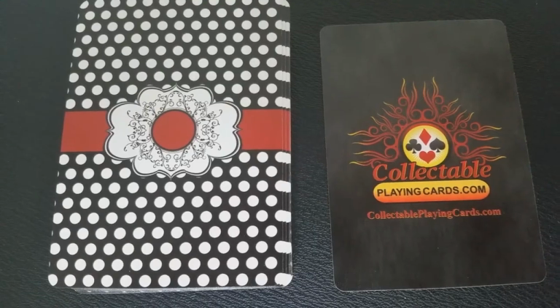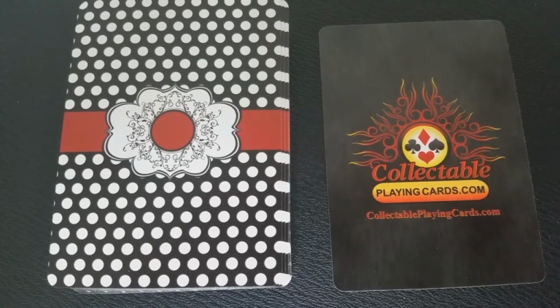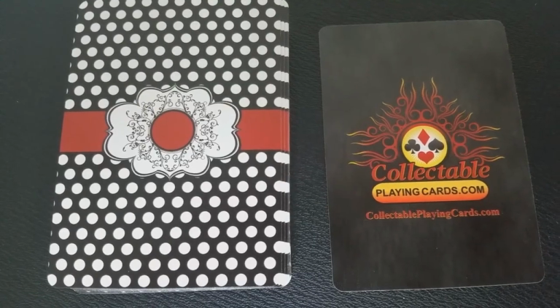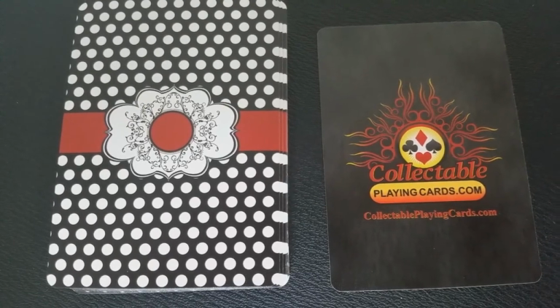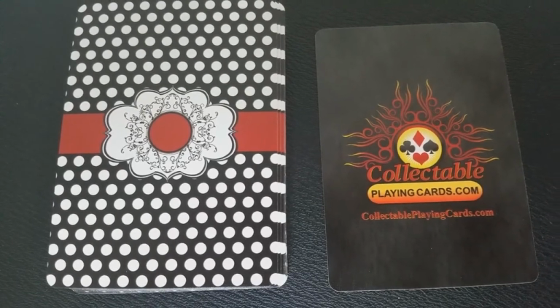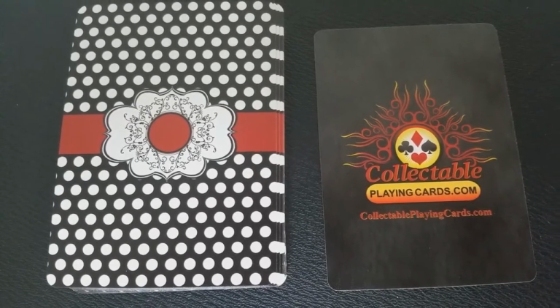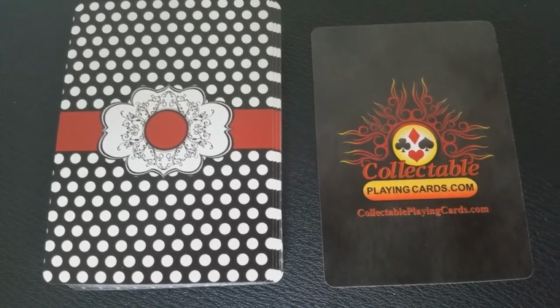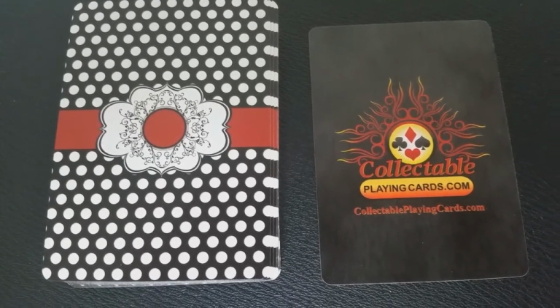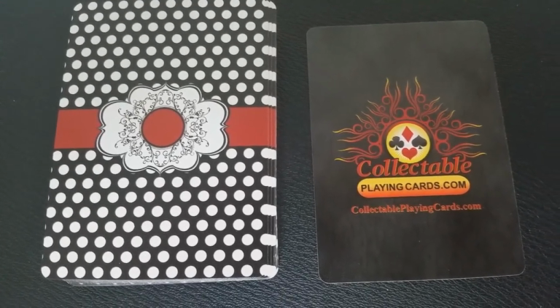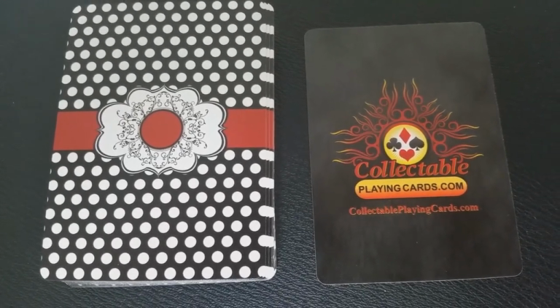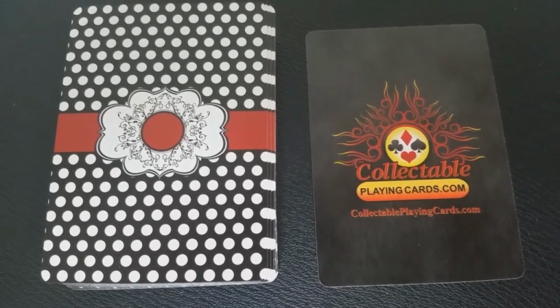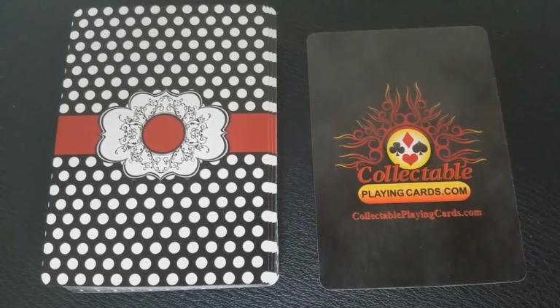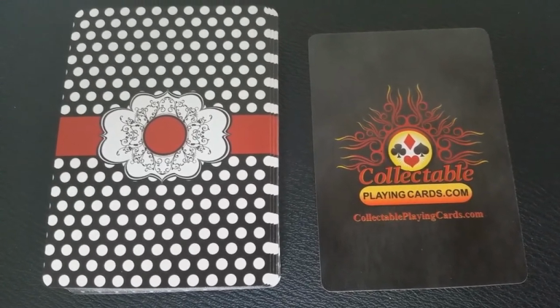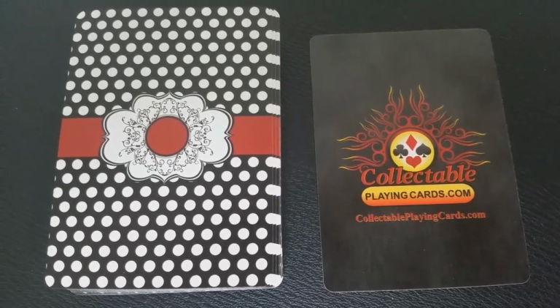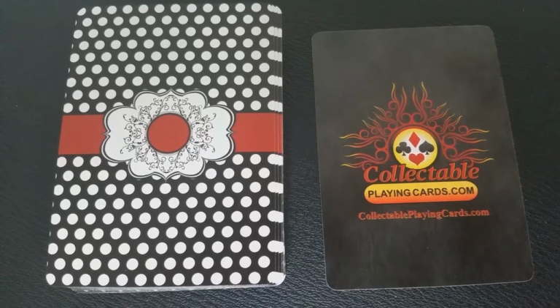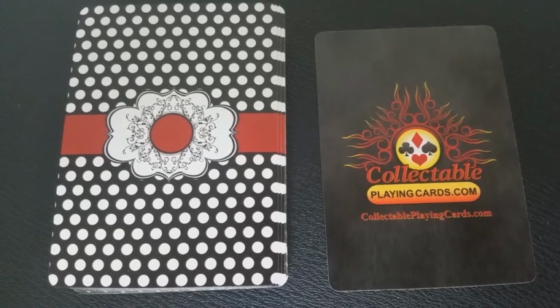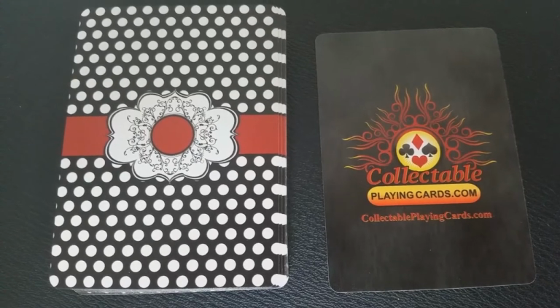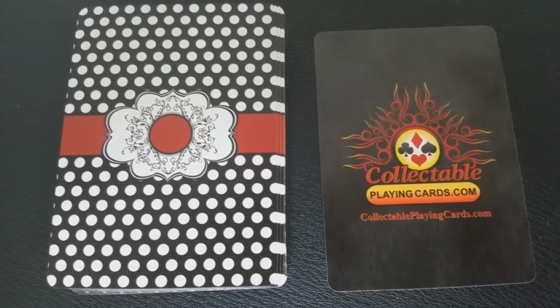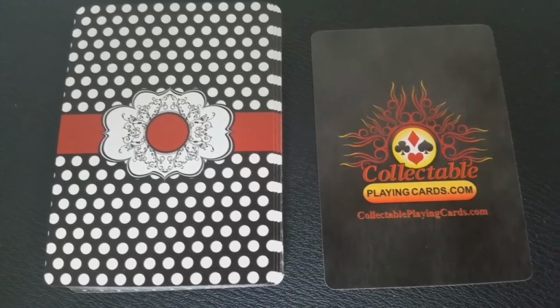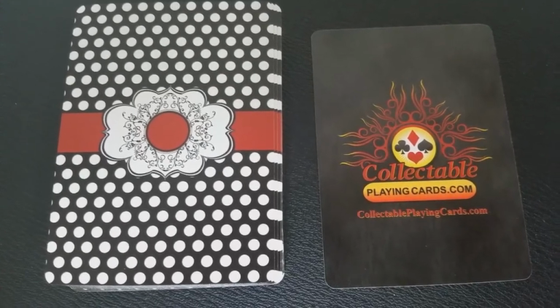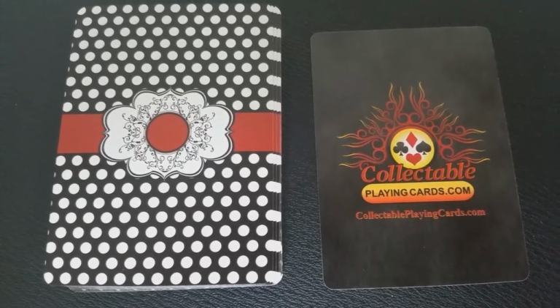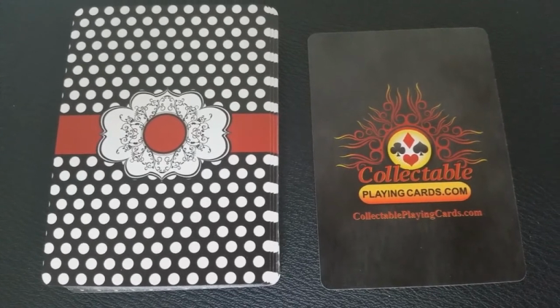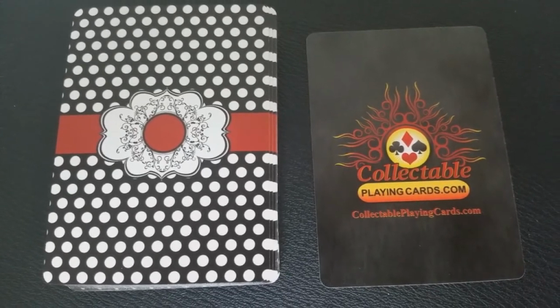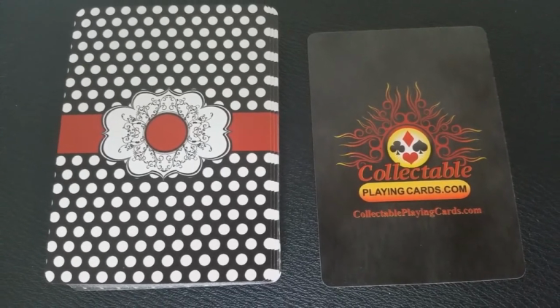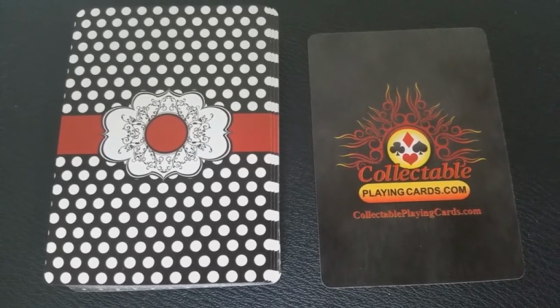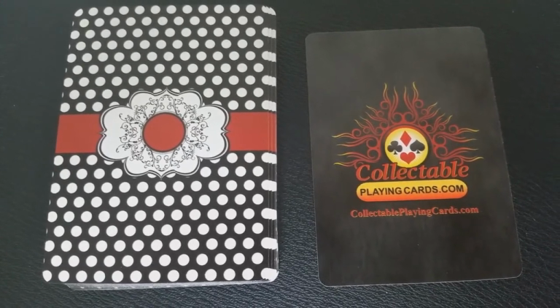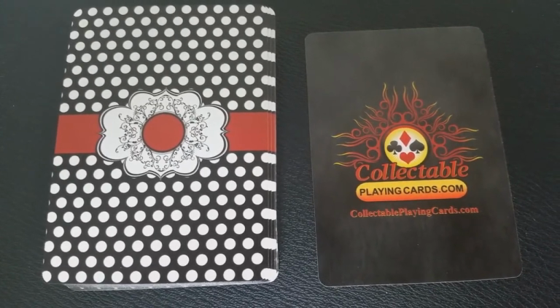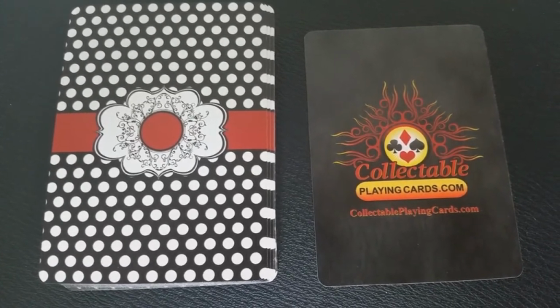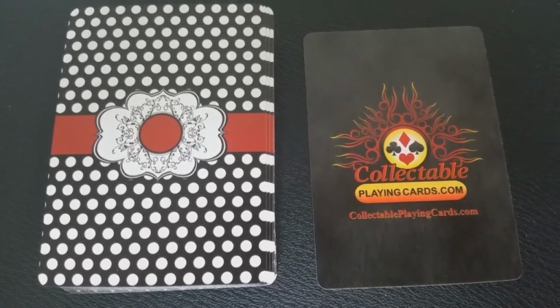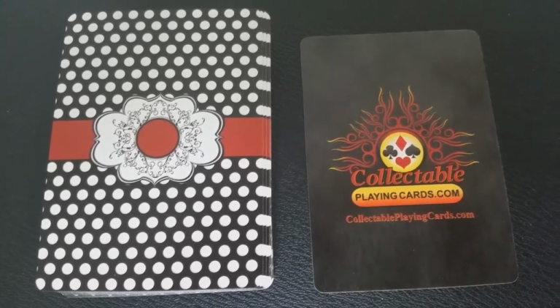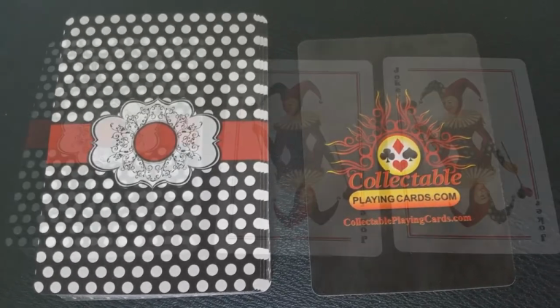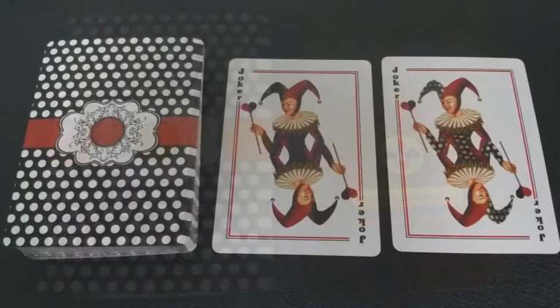With this deck you're going to get two extras: a double back card, which is great for magic, and an ad card for PlayingCards.net.